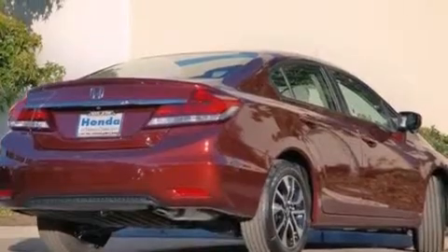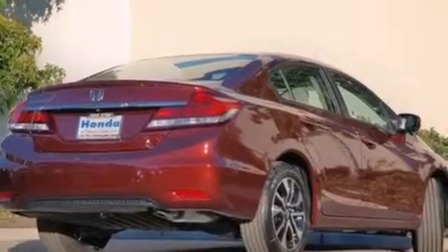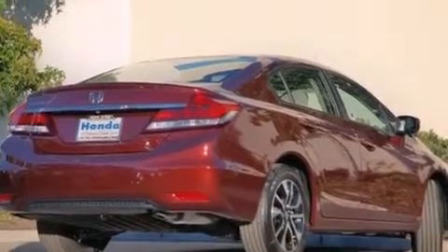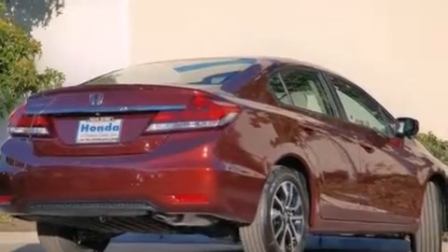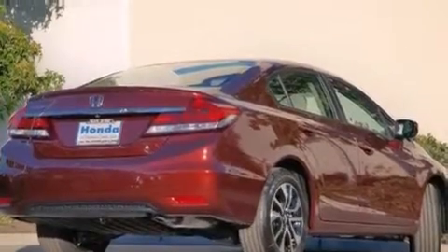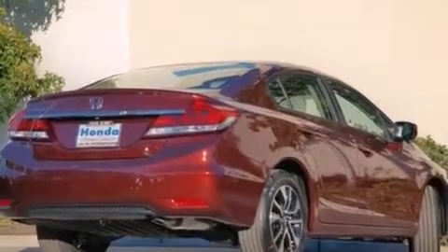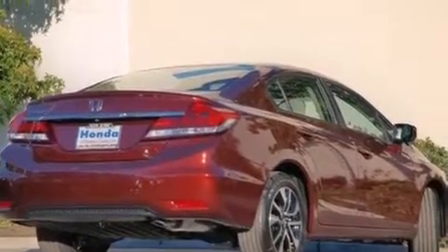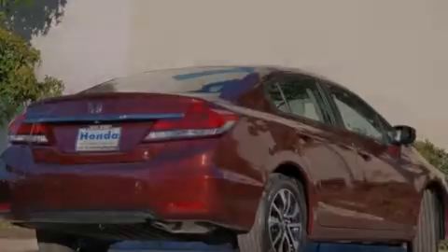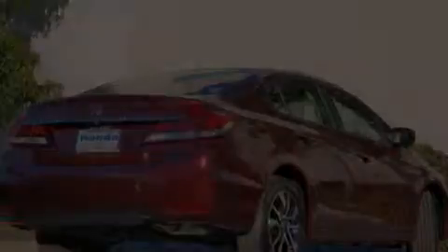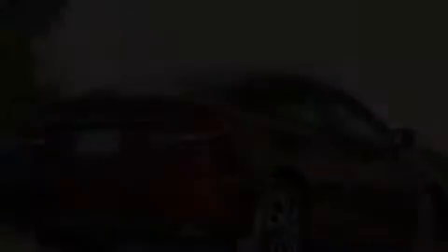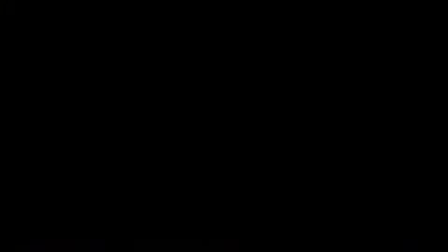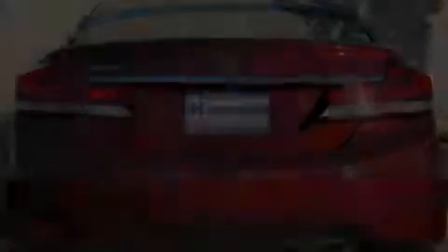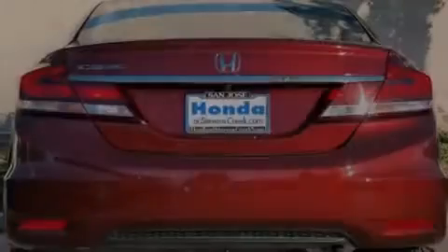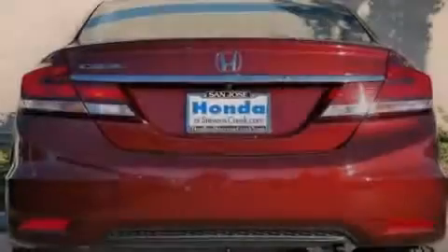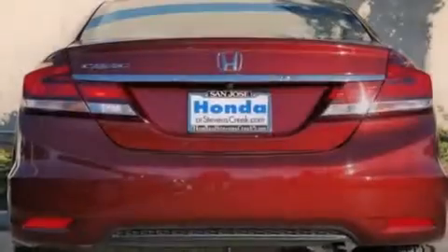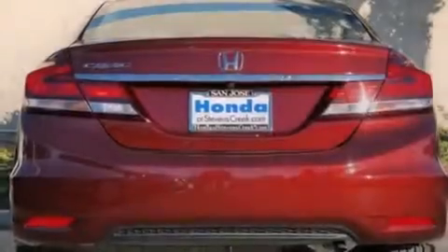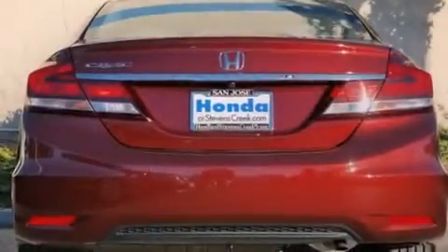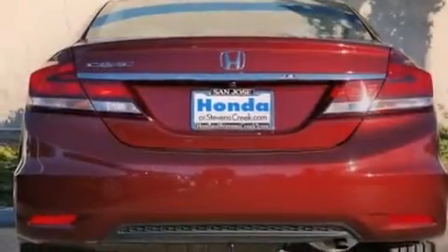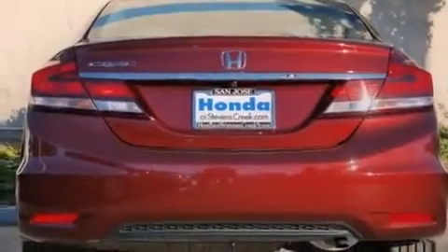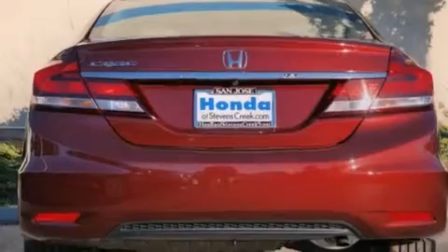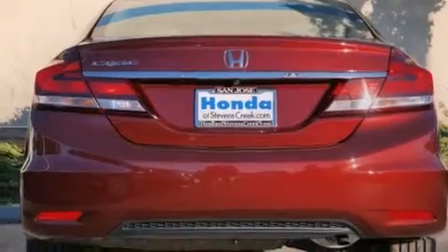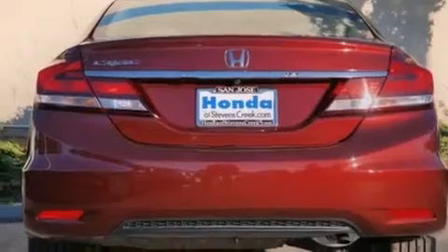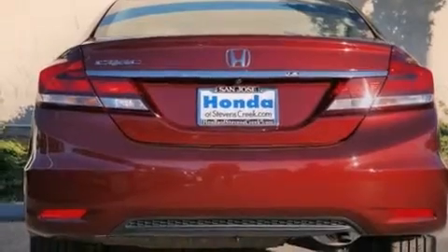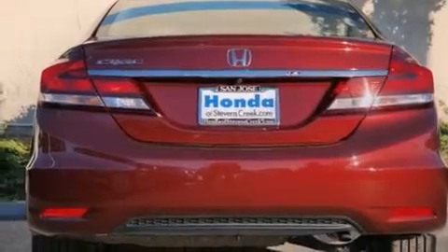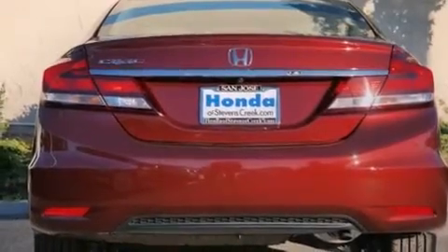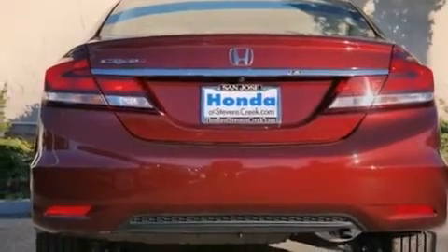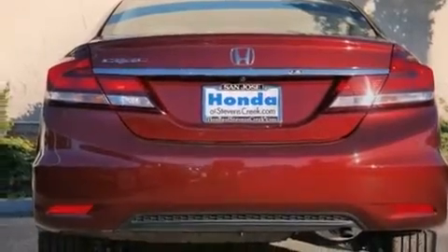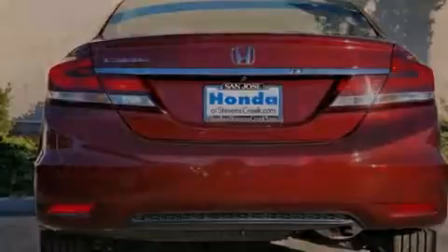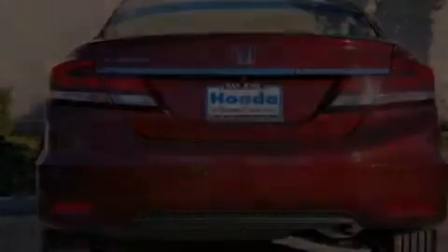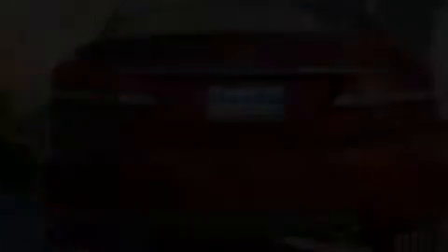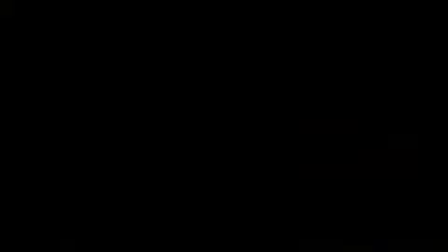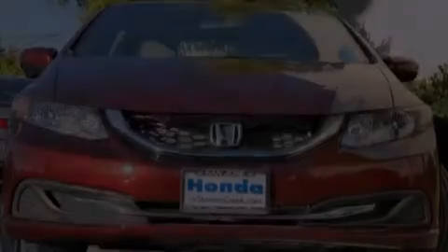Also included are a rear window defroster, a security system, traction control, a keyless entry system, and an automatic climate control system.